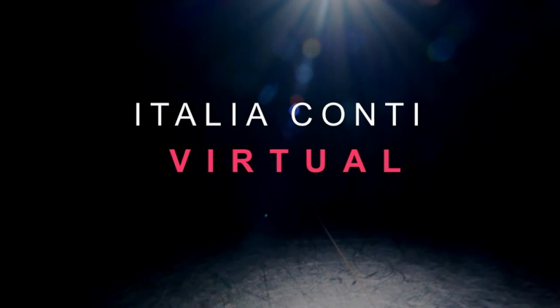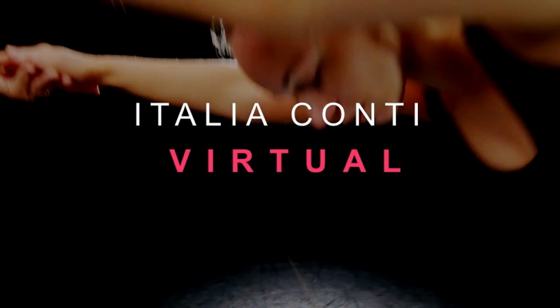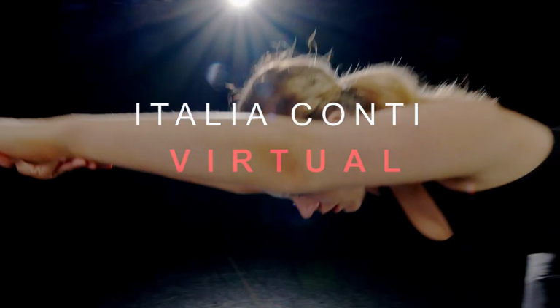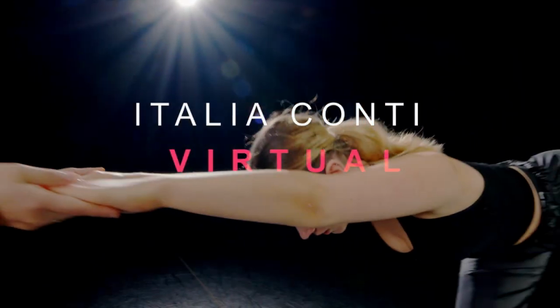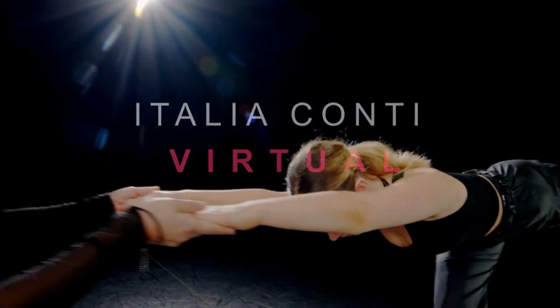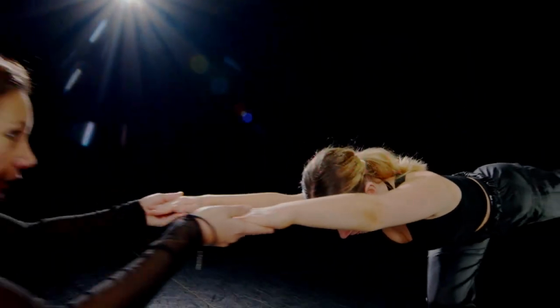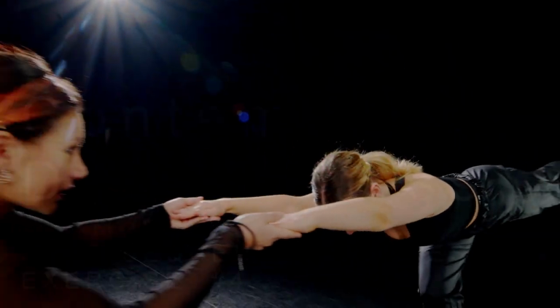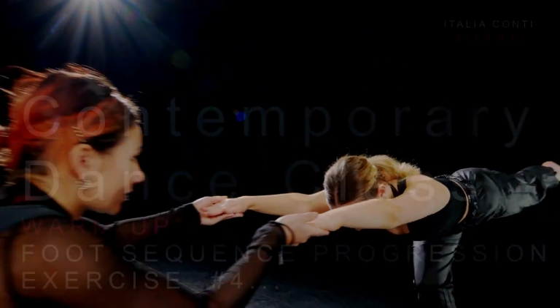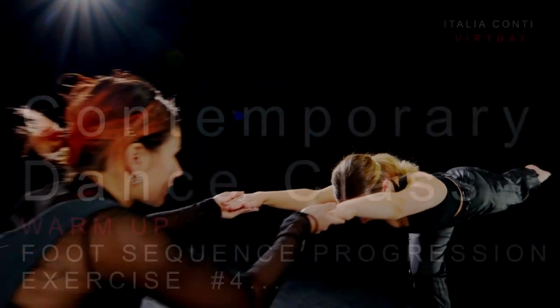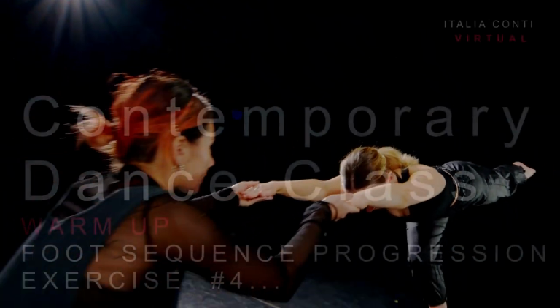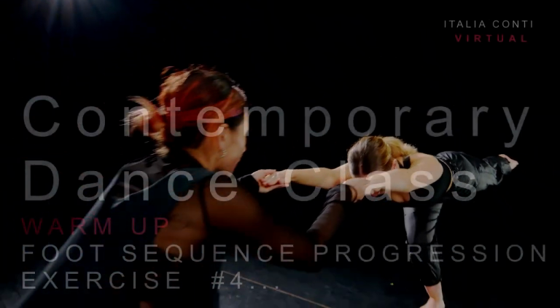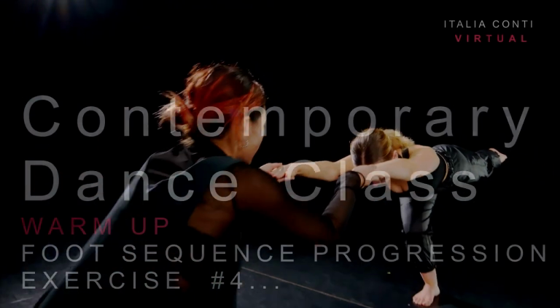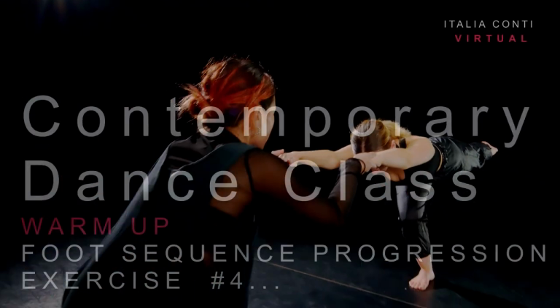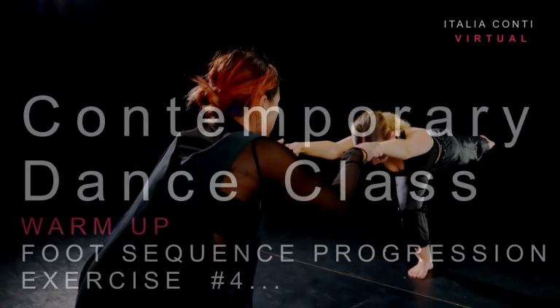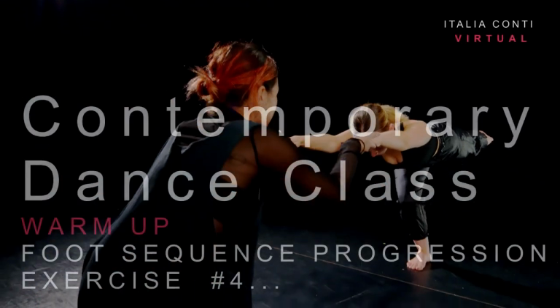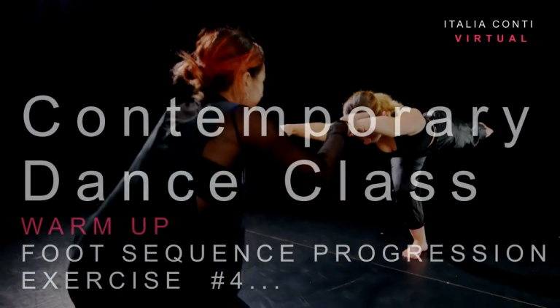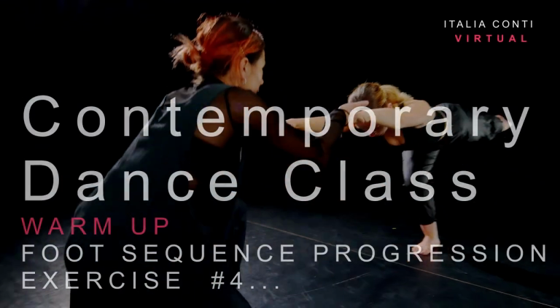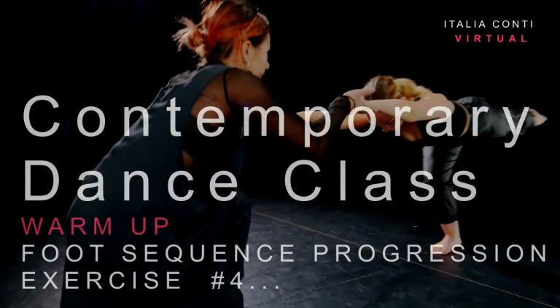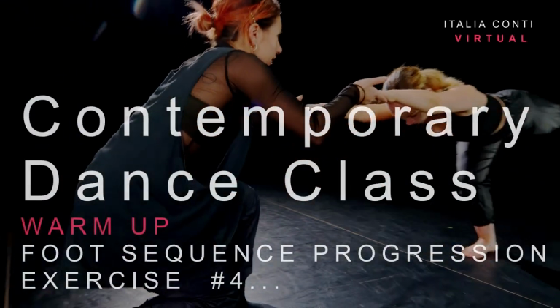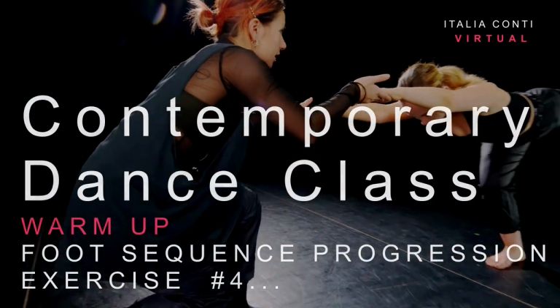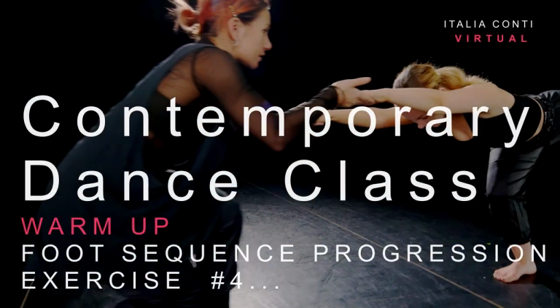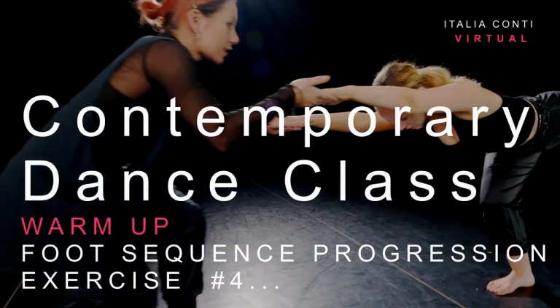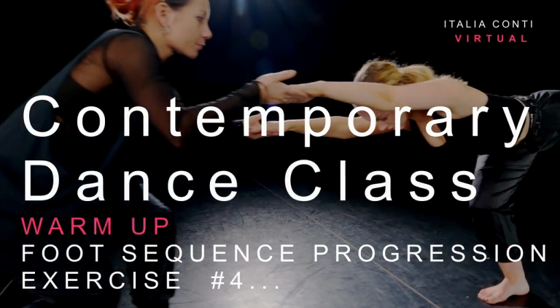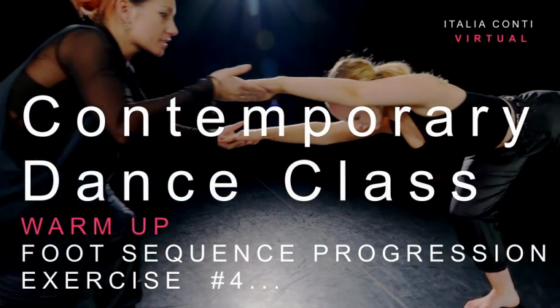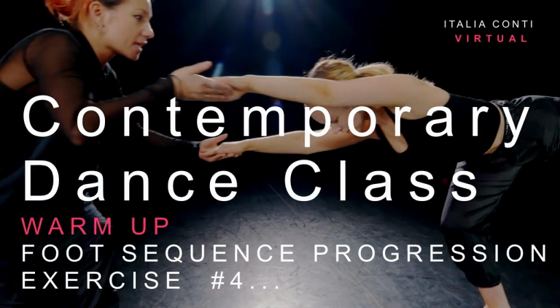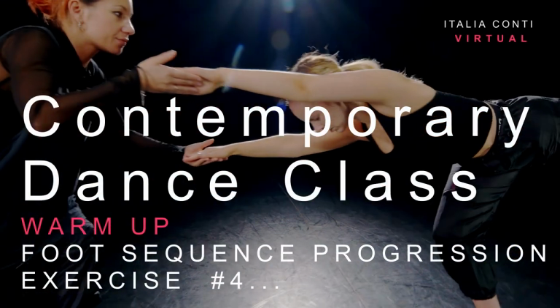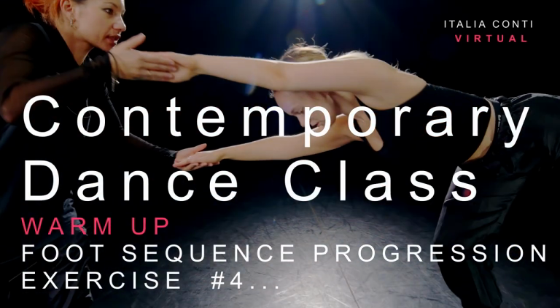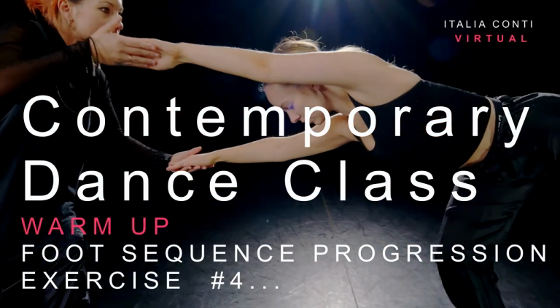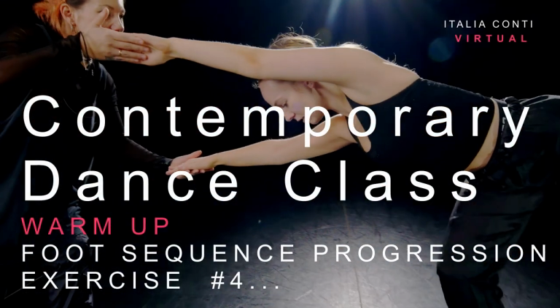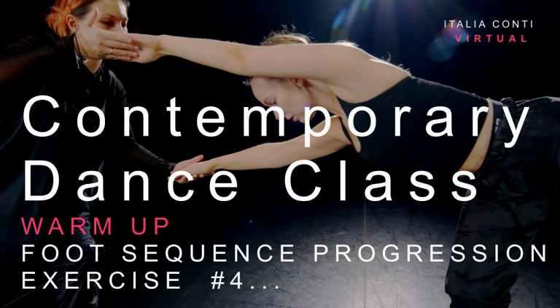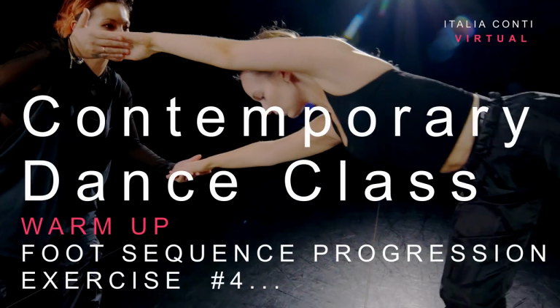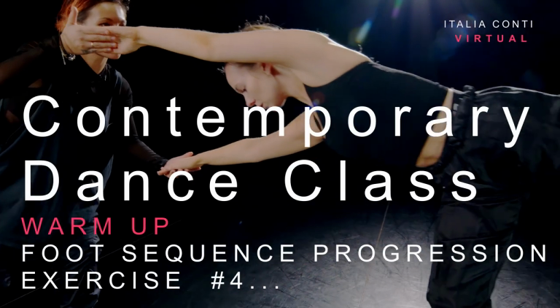Welcome to Italian Conte Virtual, an online training resource for the performing arts. Have a good class.